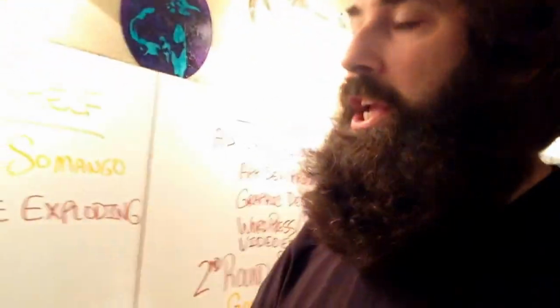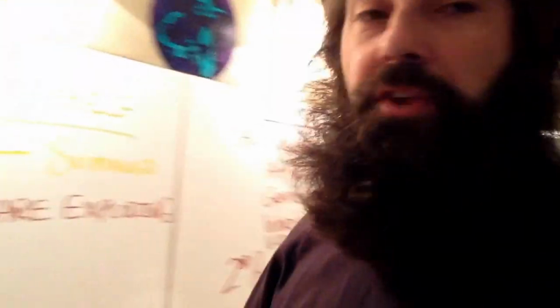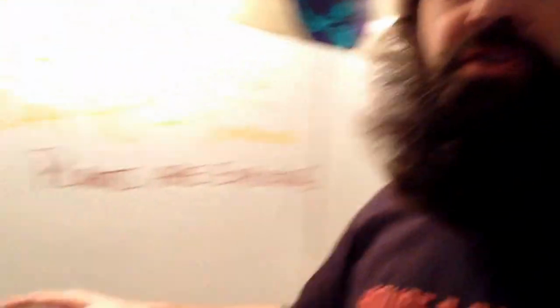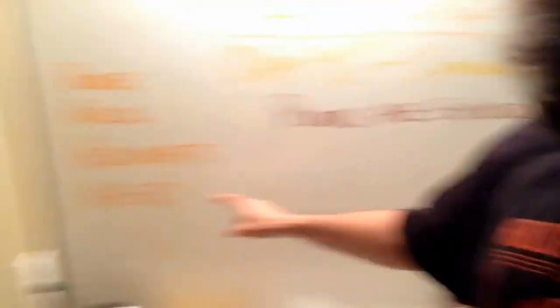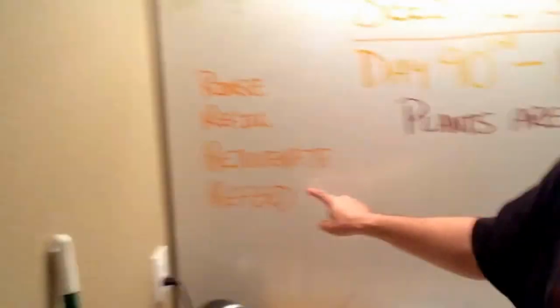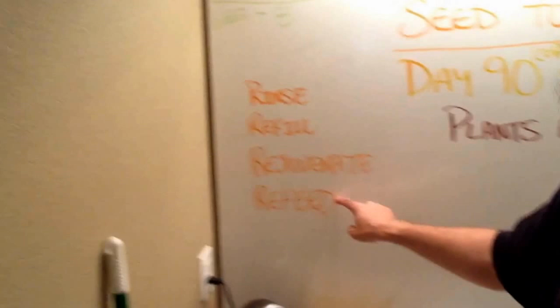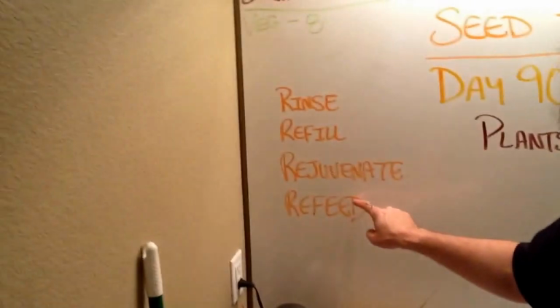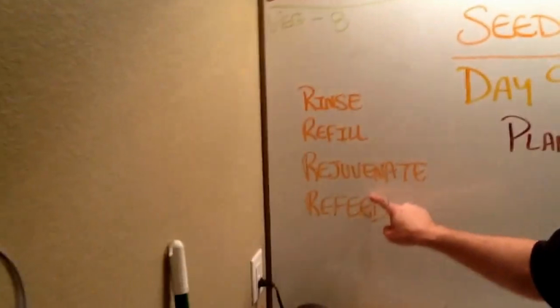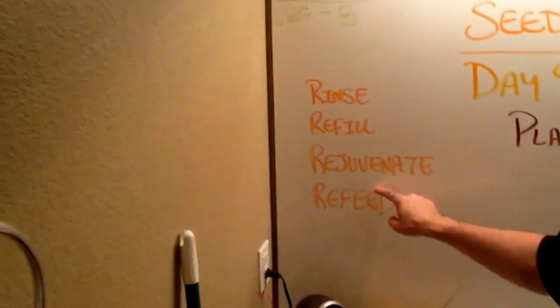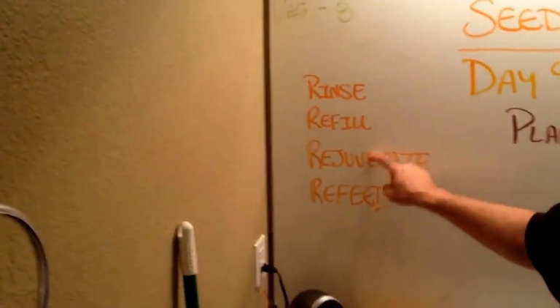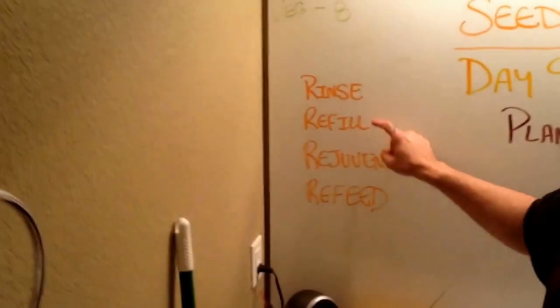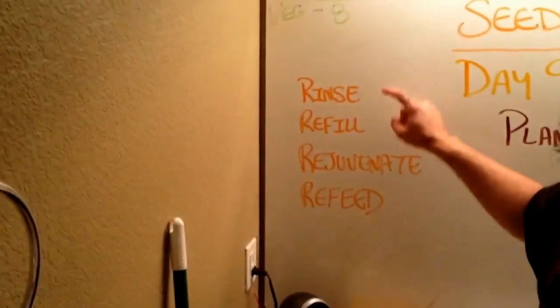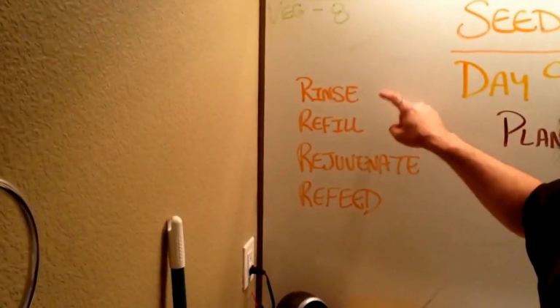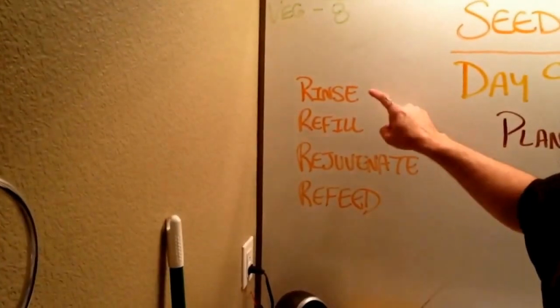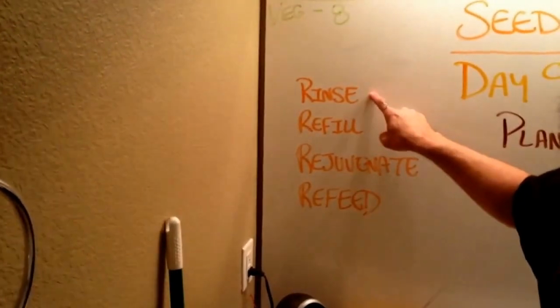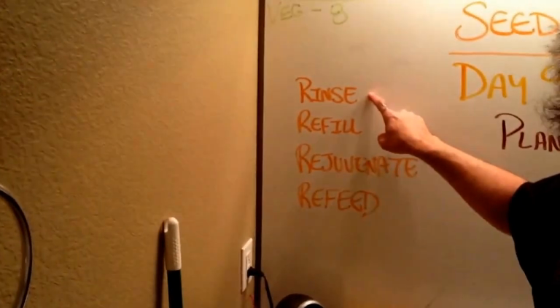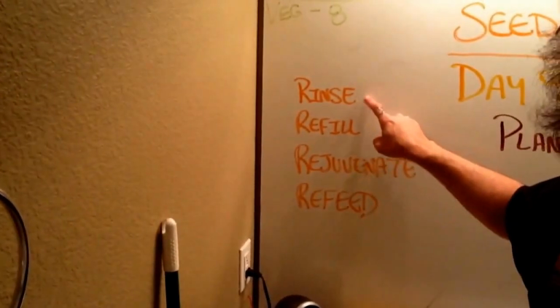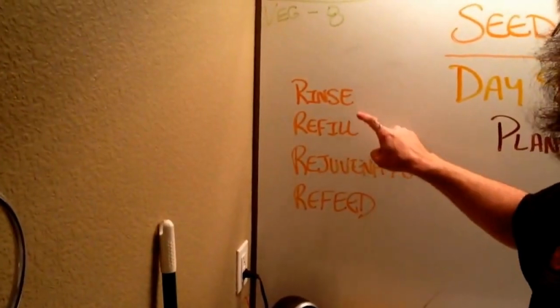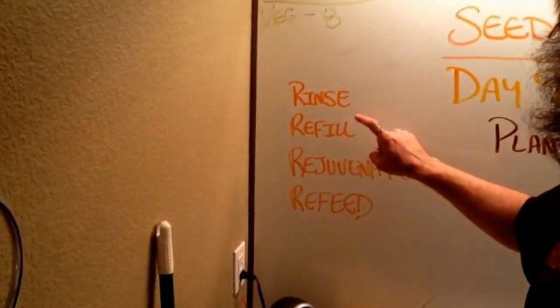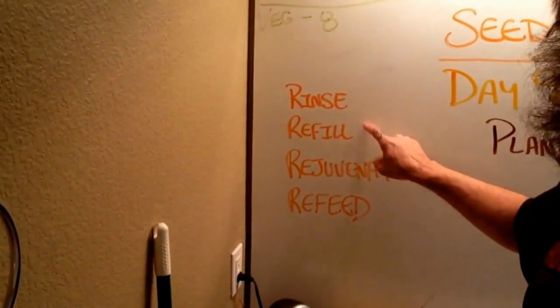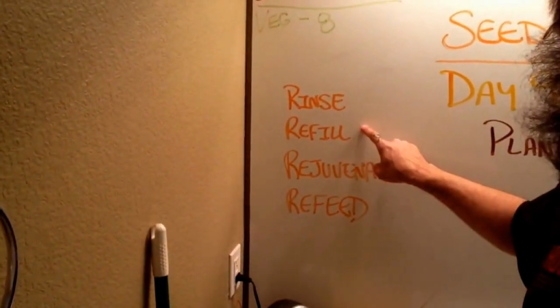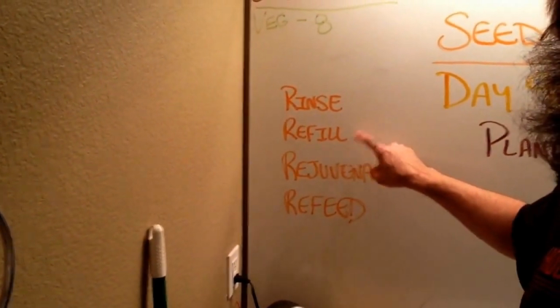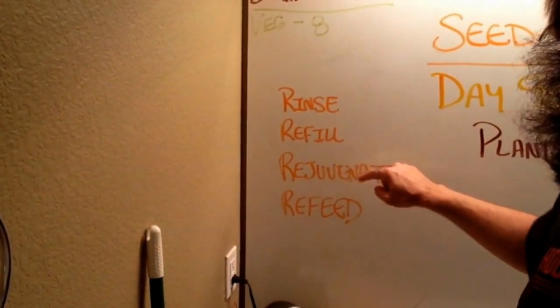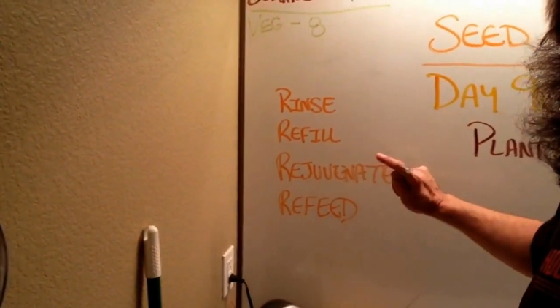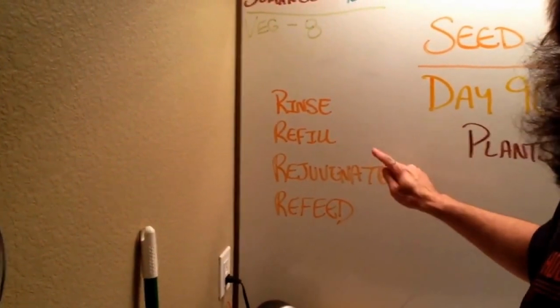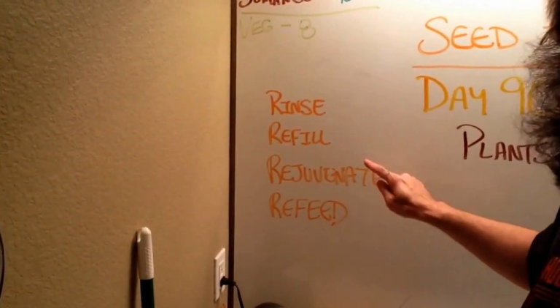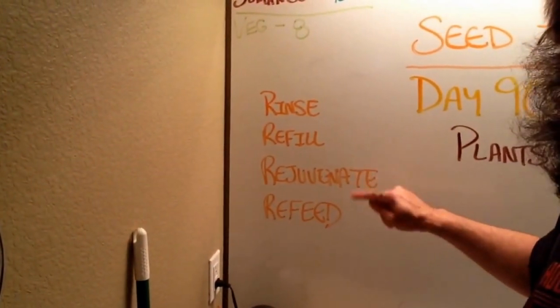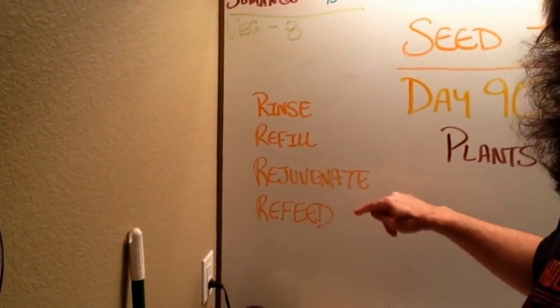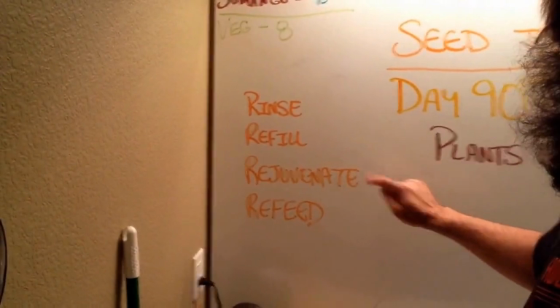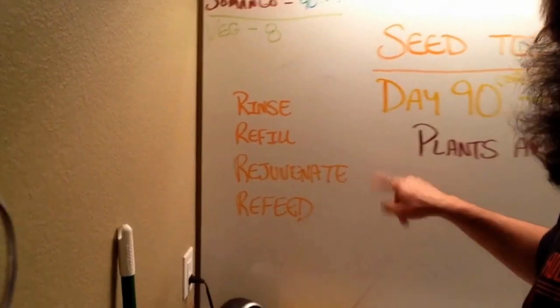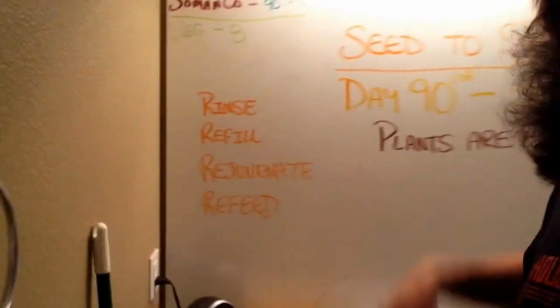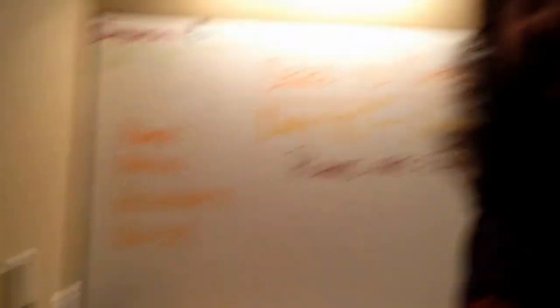So the first thing I want to talk about is the four Rs: Rinse, Refill, Rejuvenate, then Refeed.